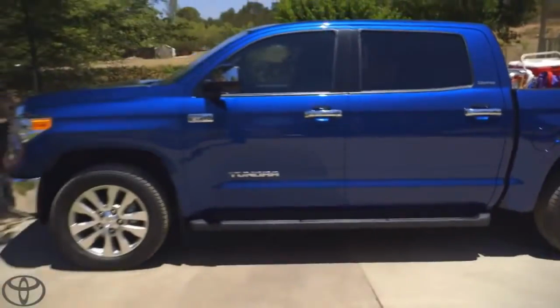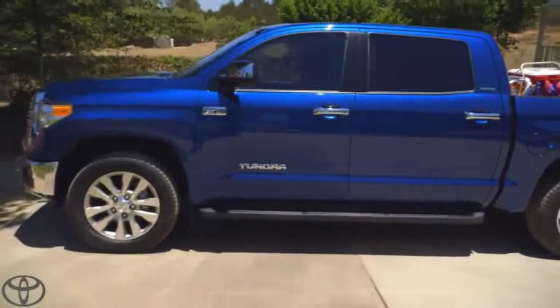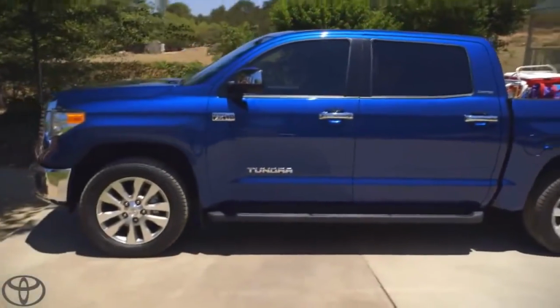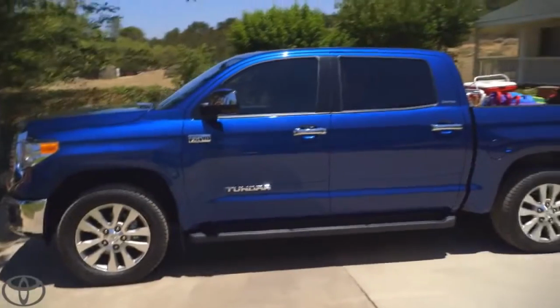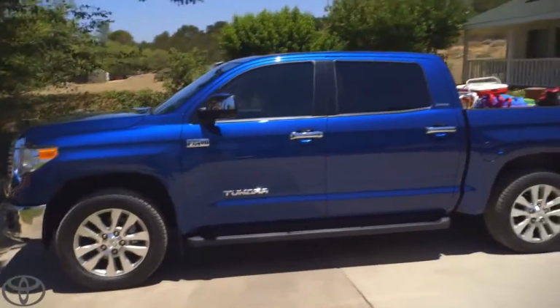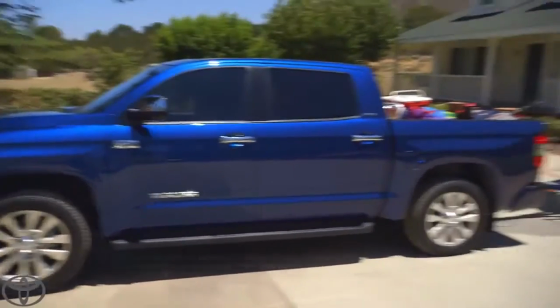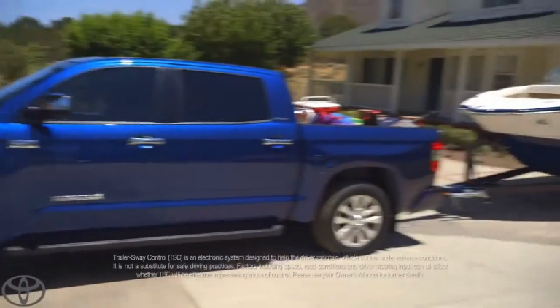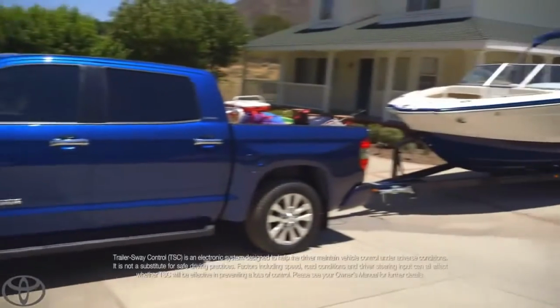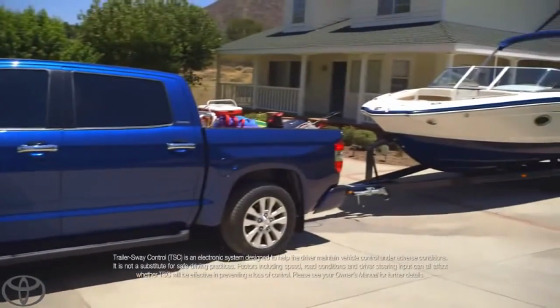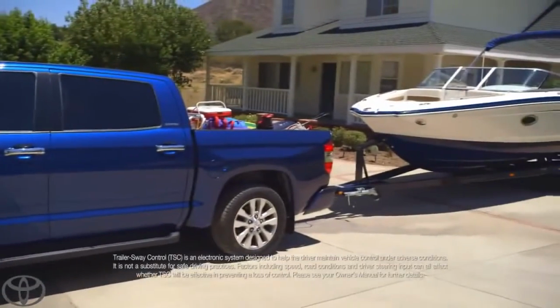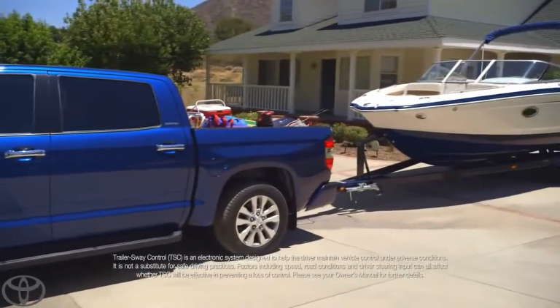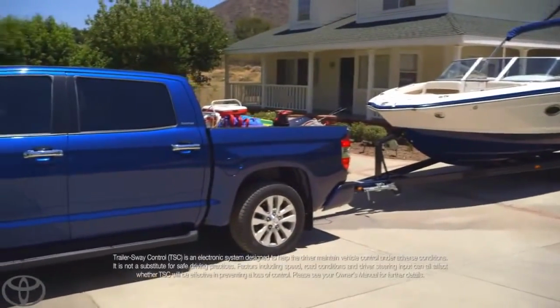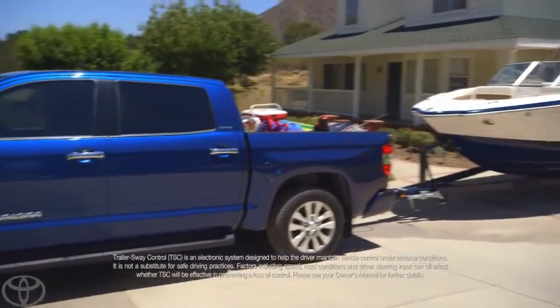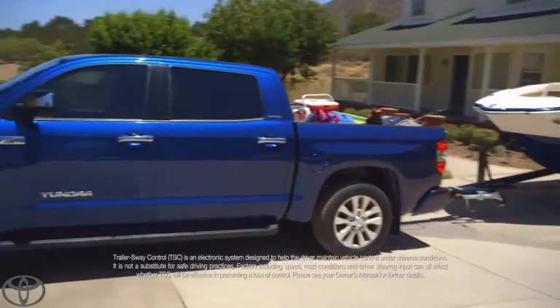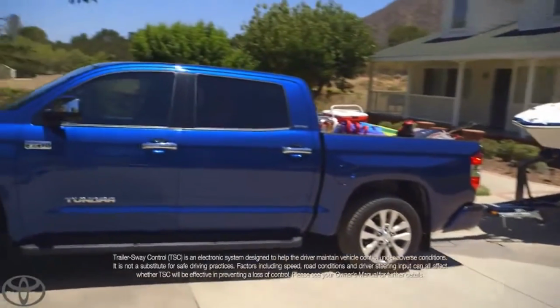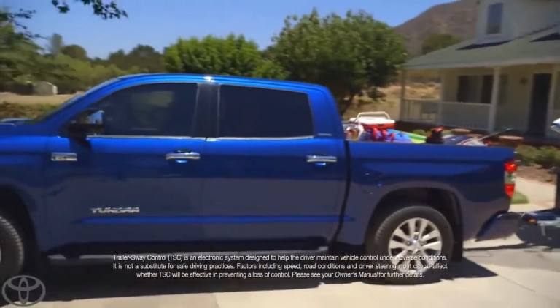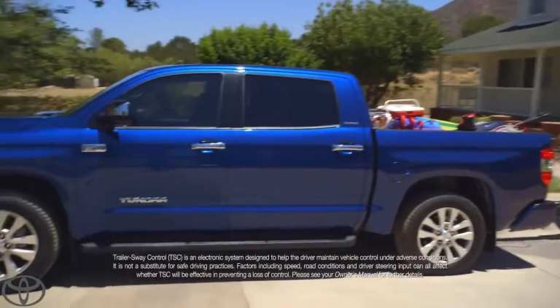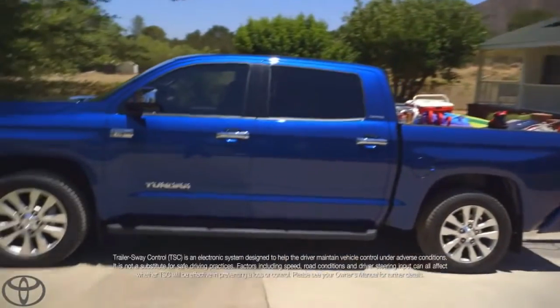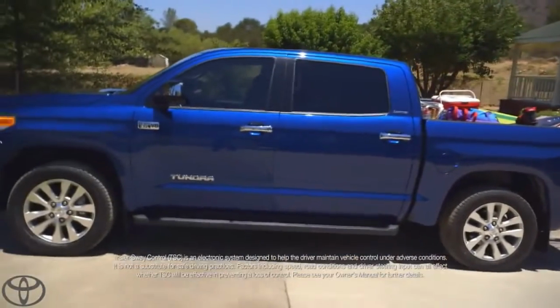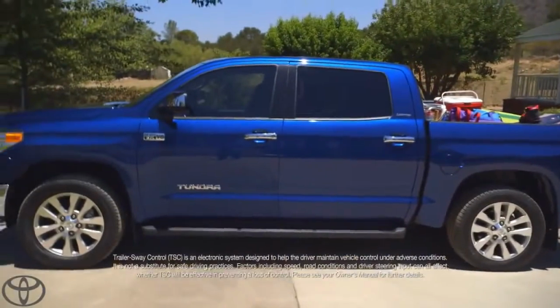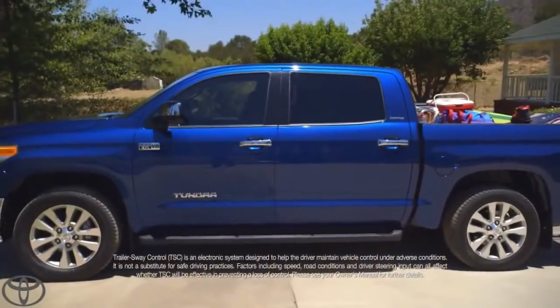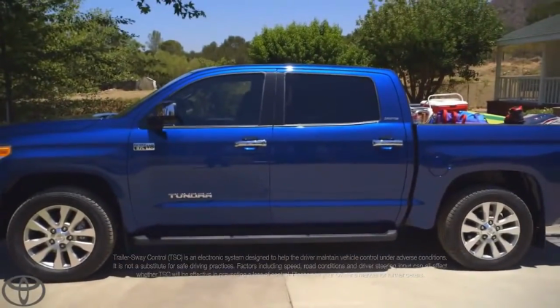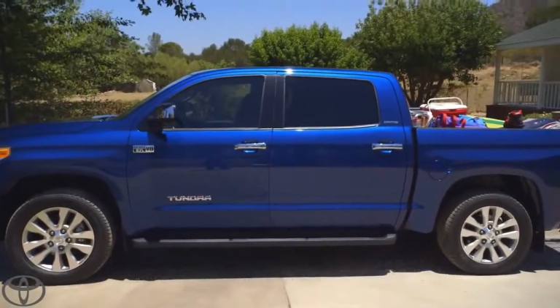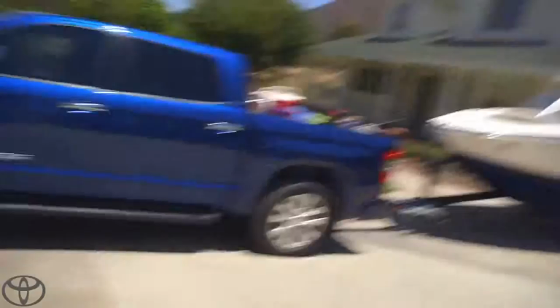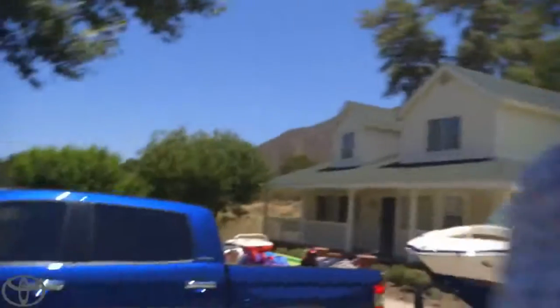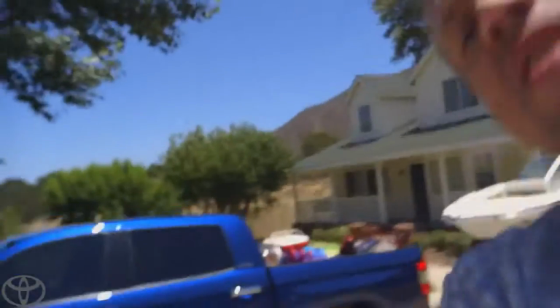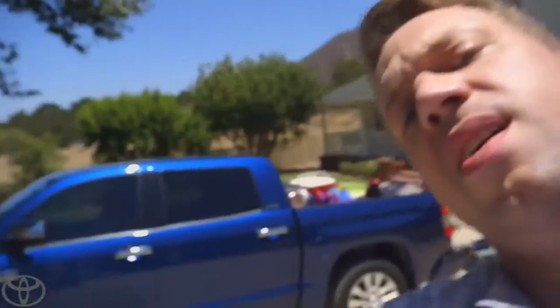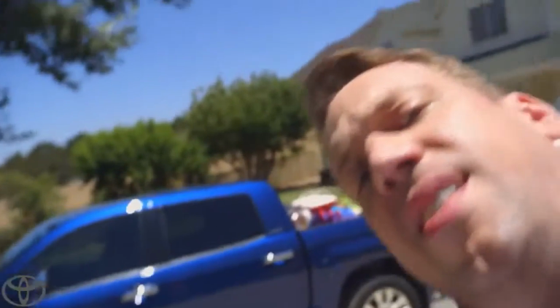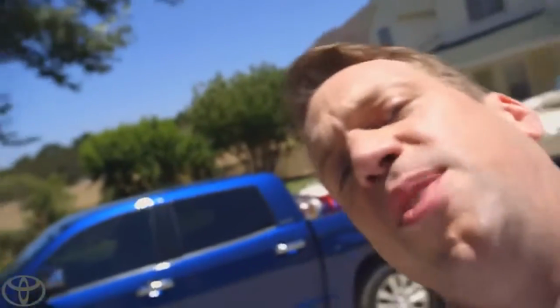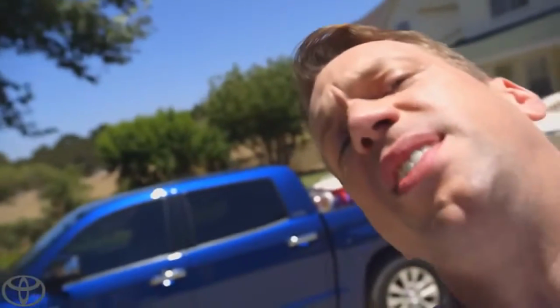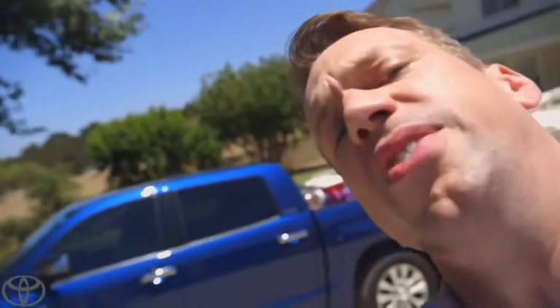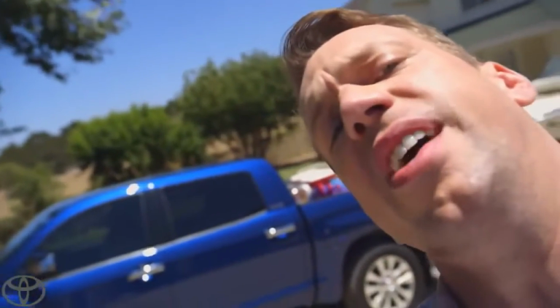Massive front brakes. Trailer sway control — you put those two together. Boom. That's my Tundra.